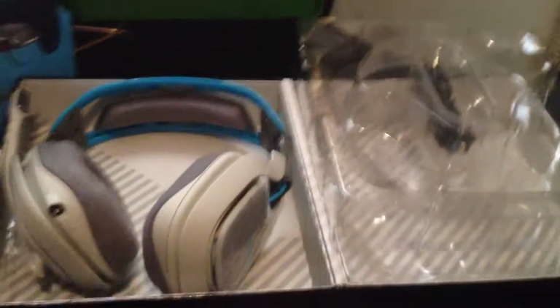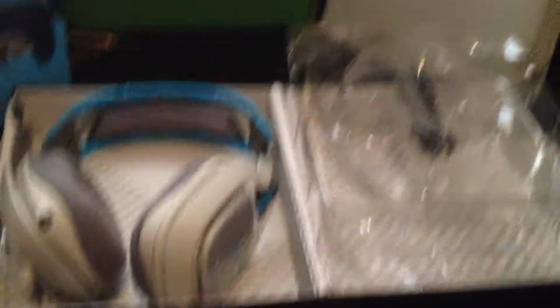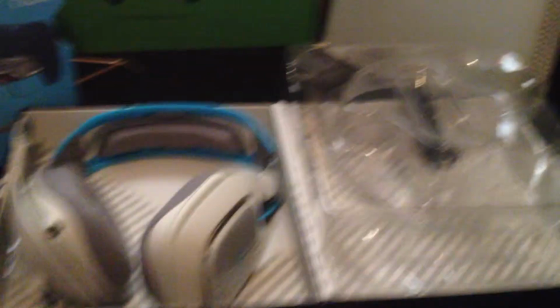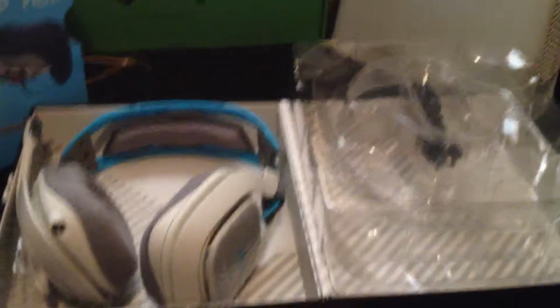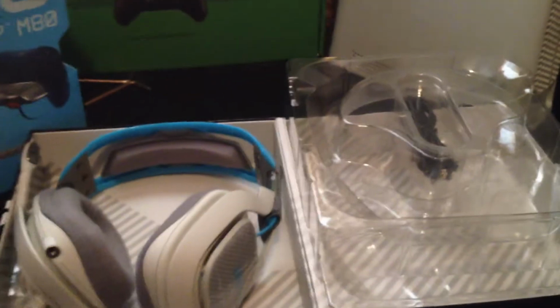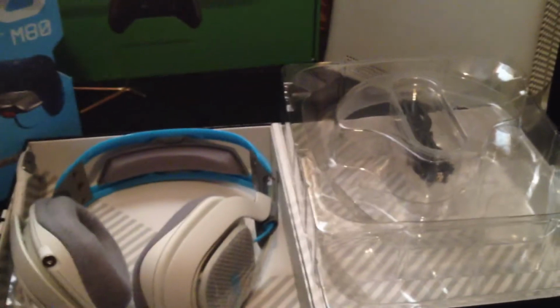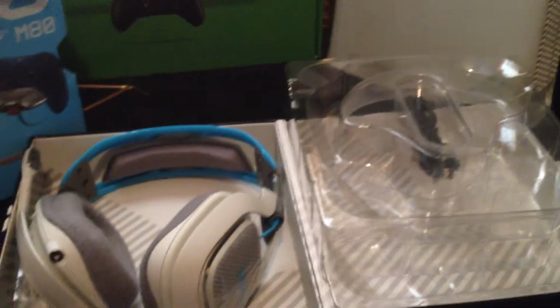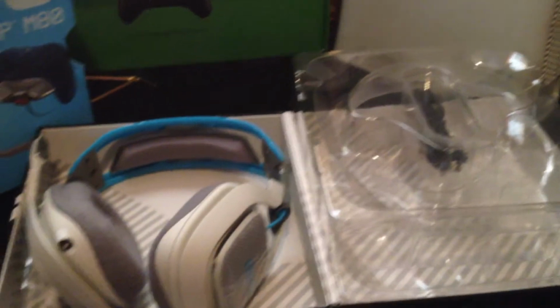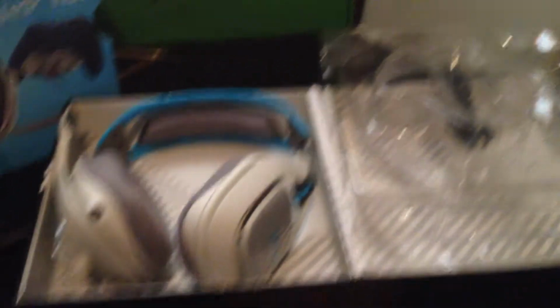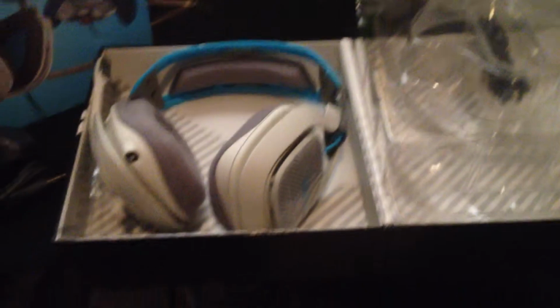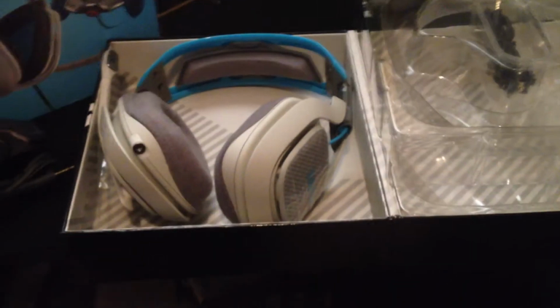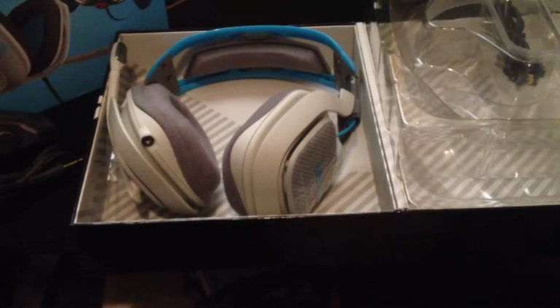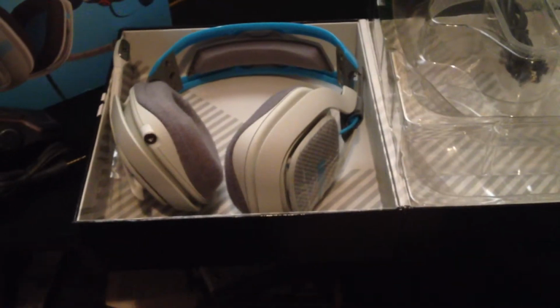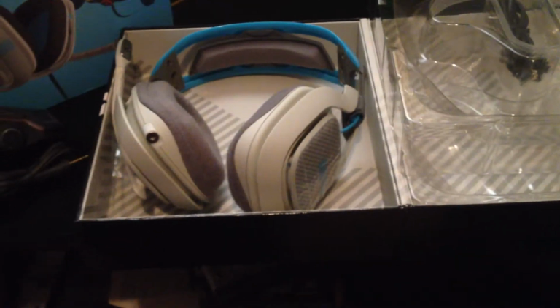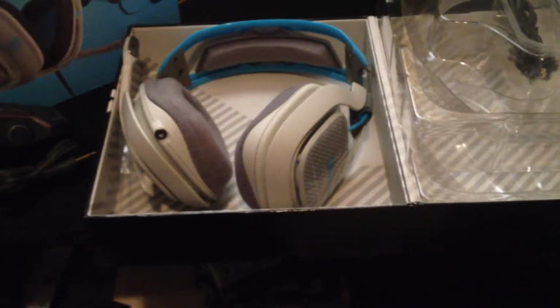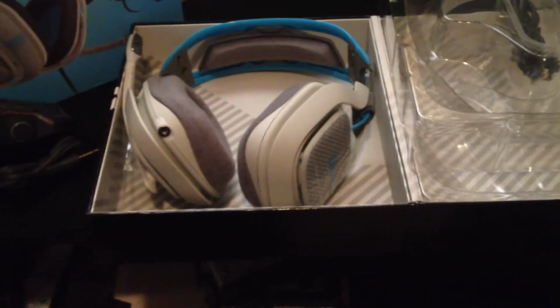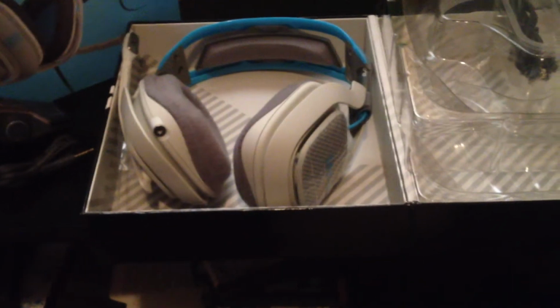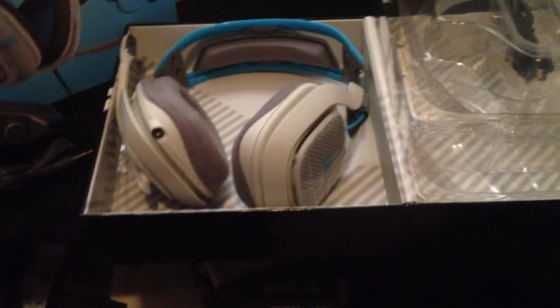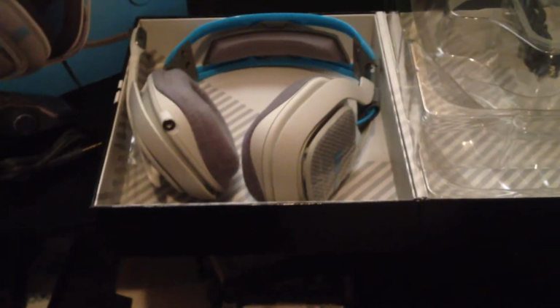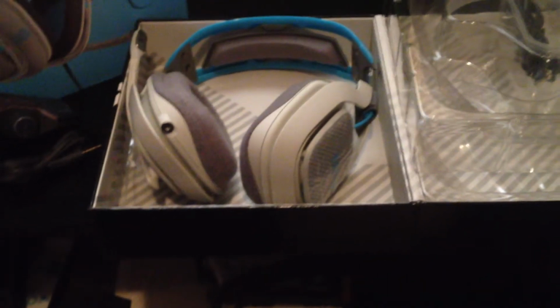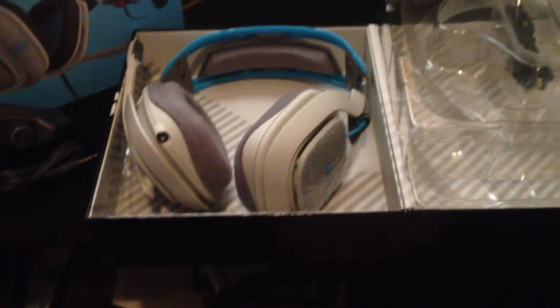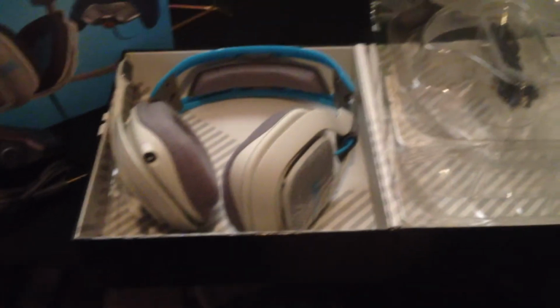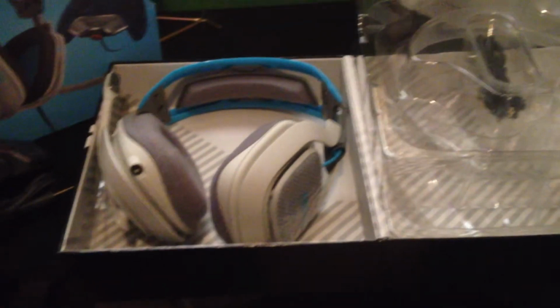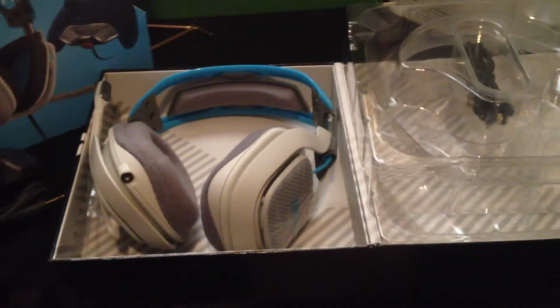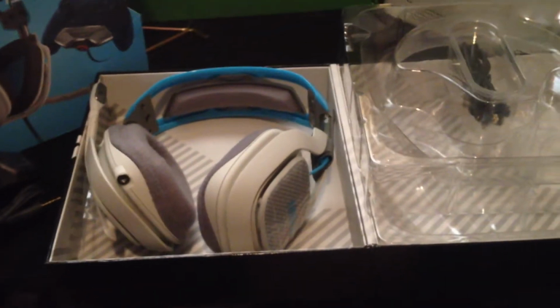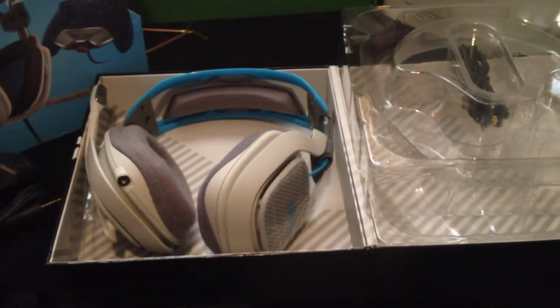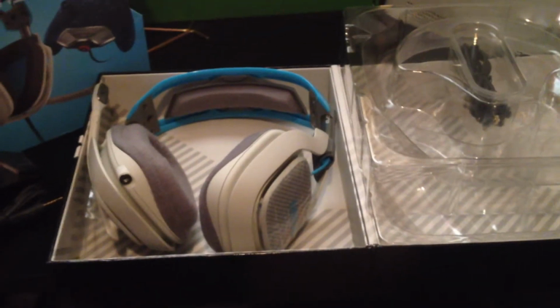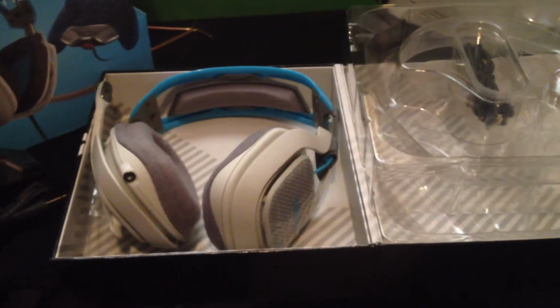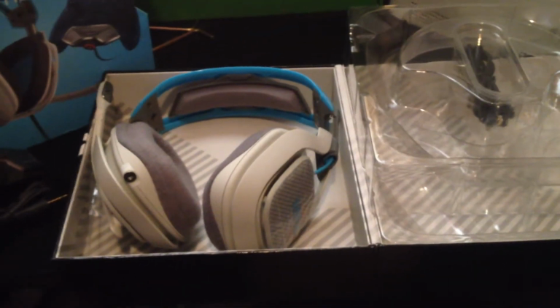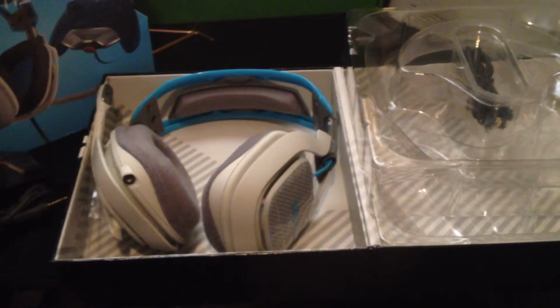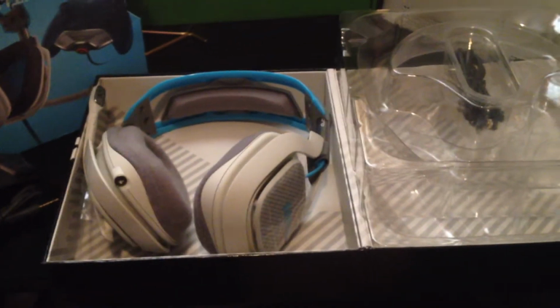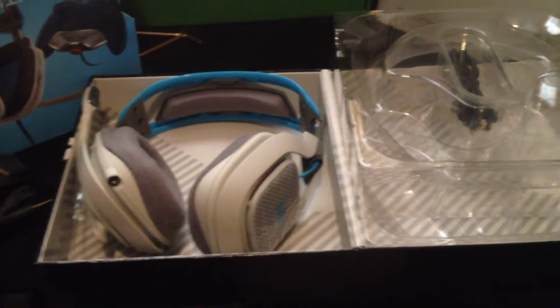That's what I got, guys. This isn't really a review — this is just an unboxing to show you guys I got some Astros.